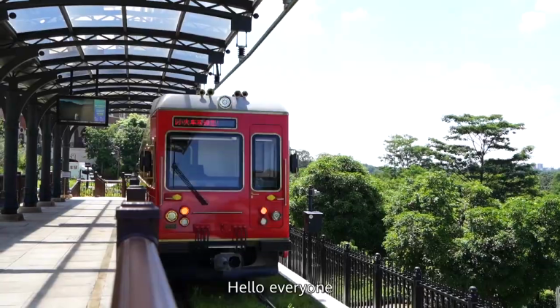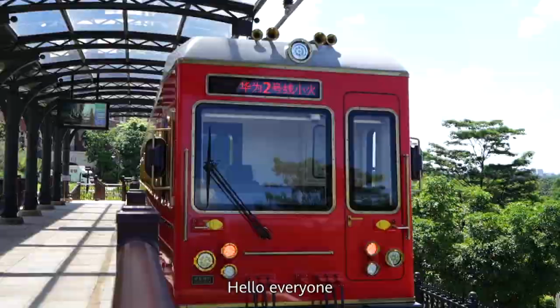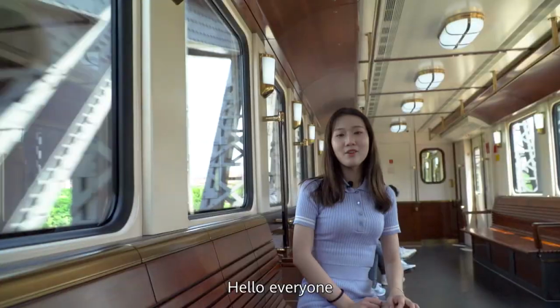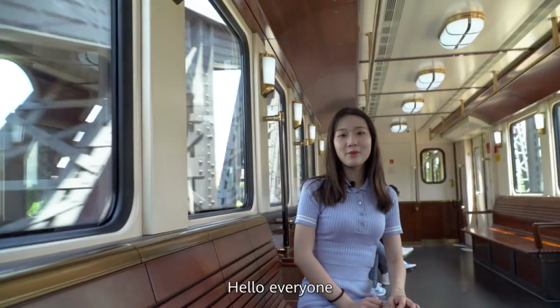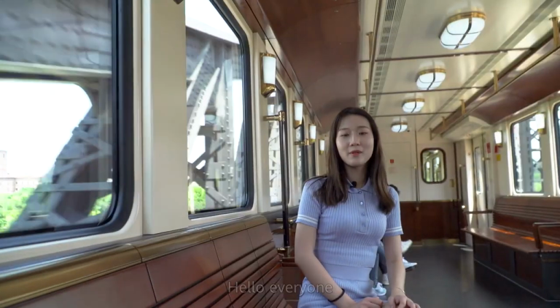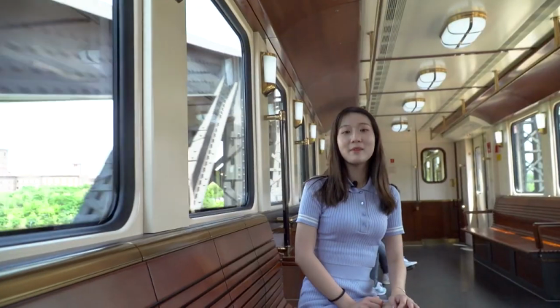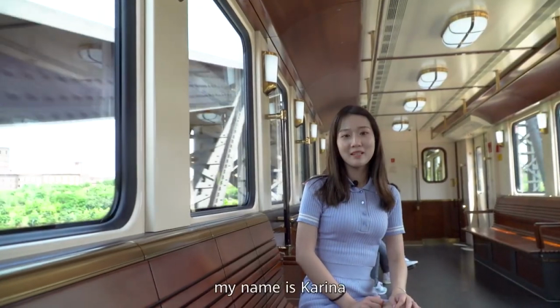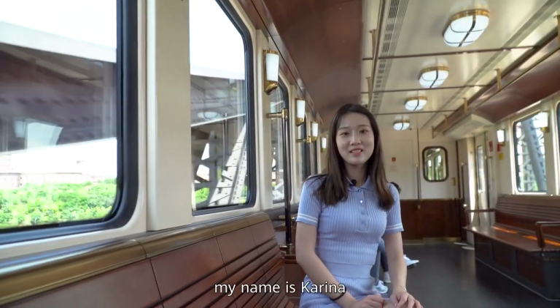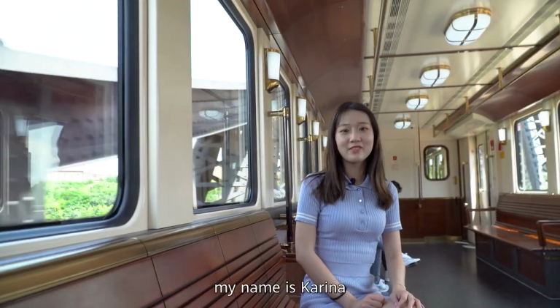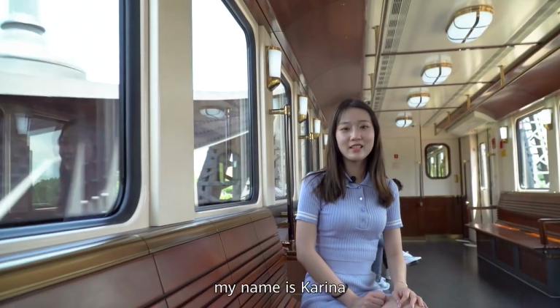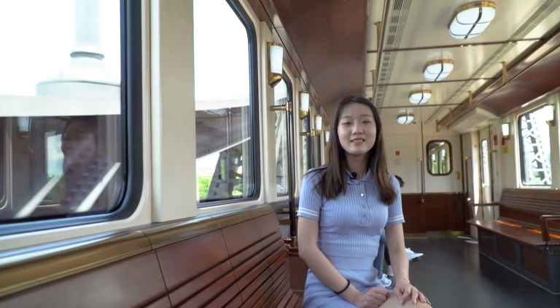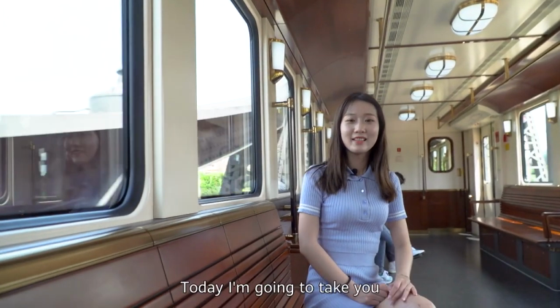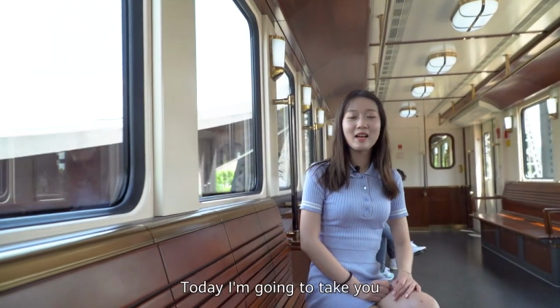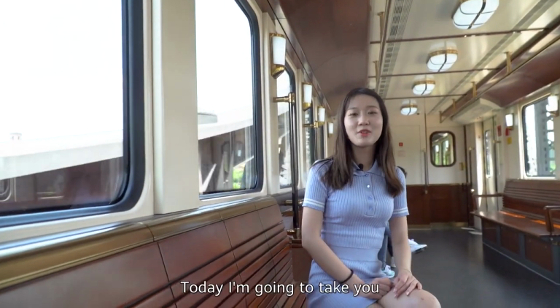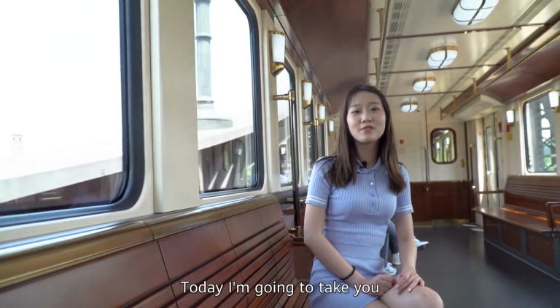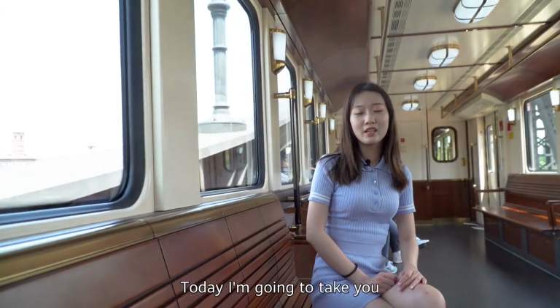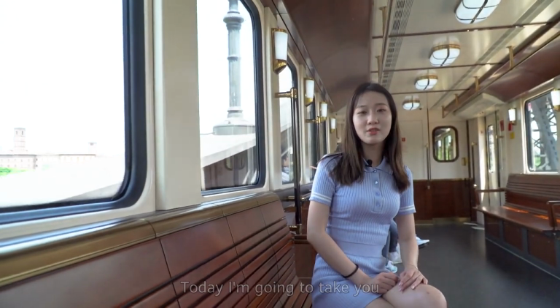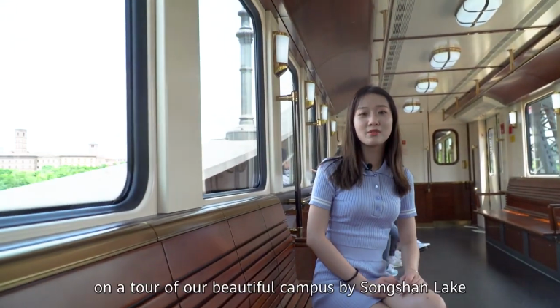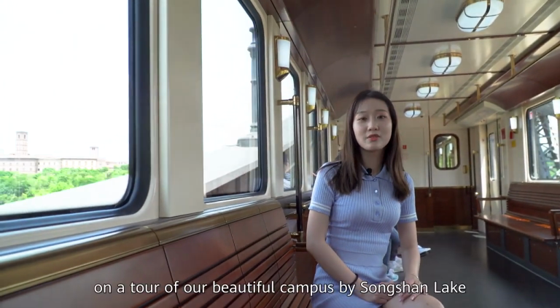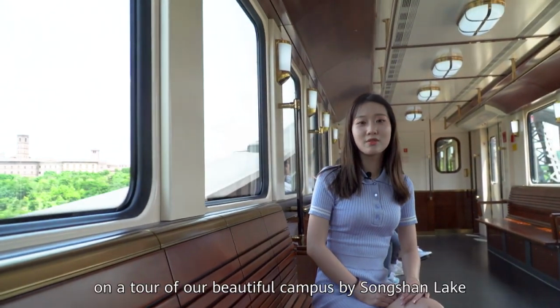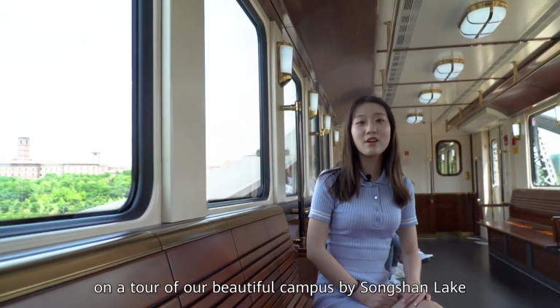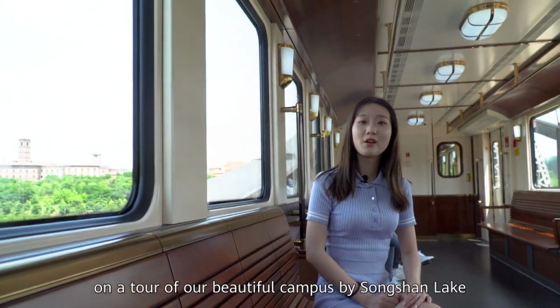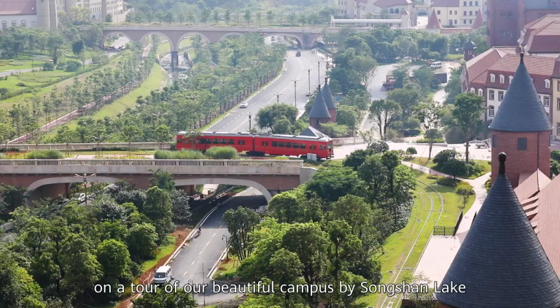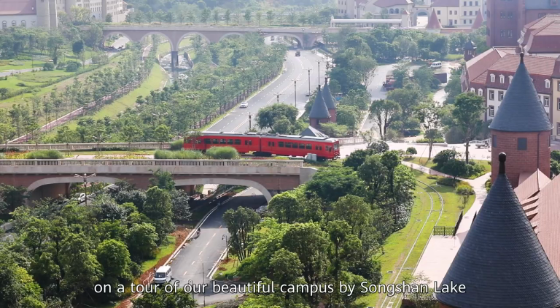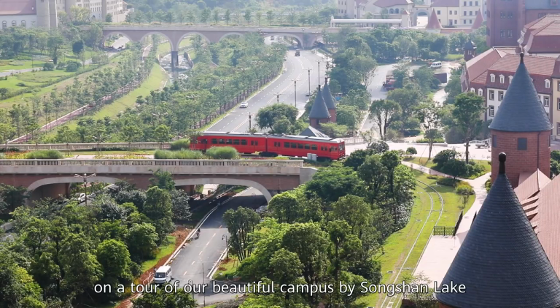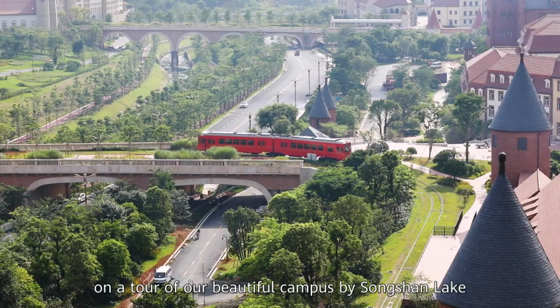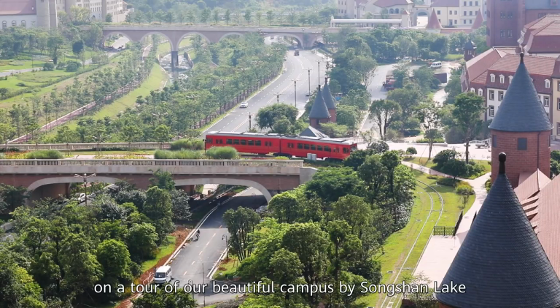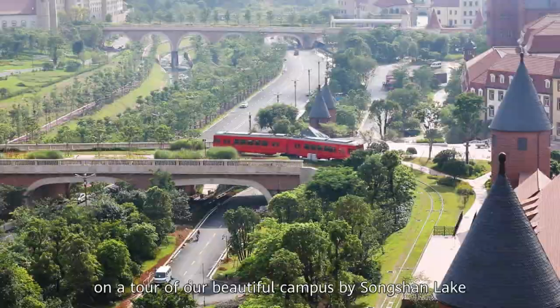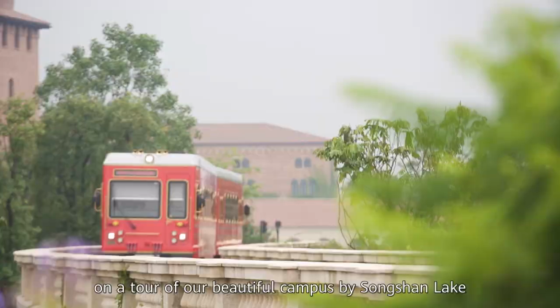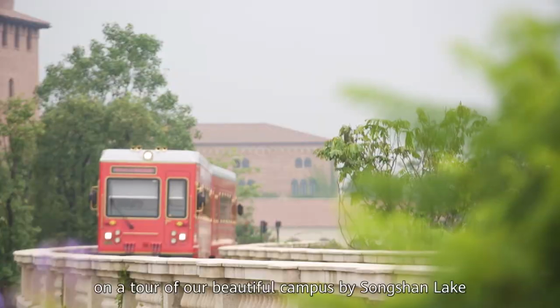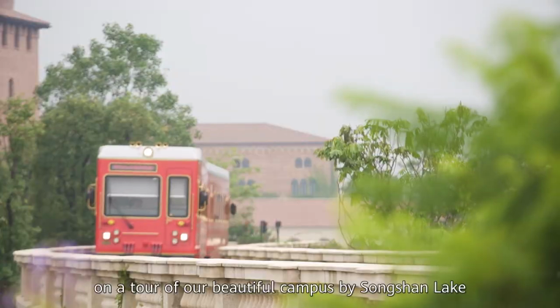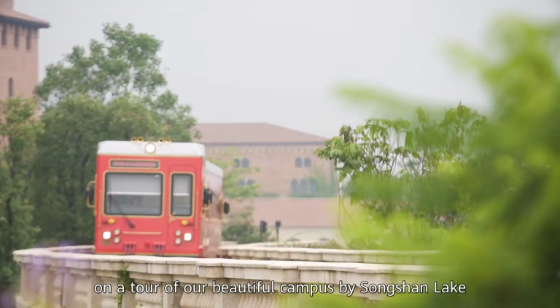Hello everyone, my name is Karina. Today I'm going to take you on a tour of our beautiful campus by Songshan Lake.